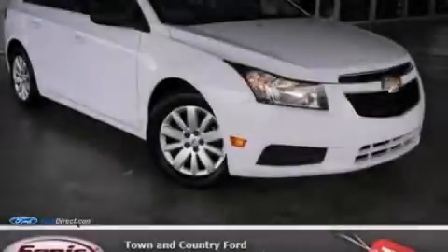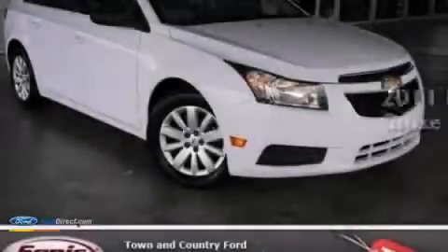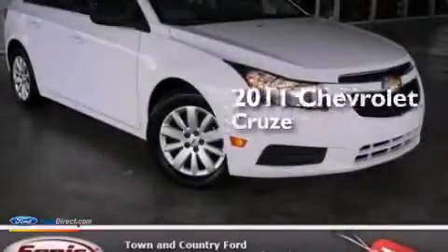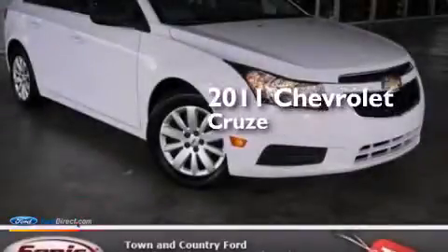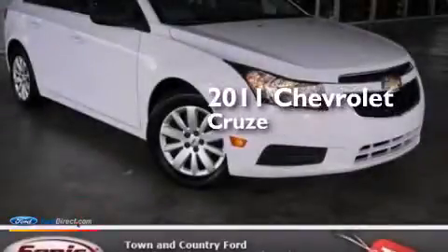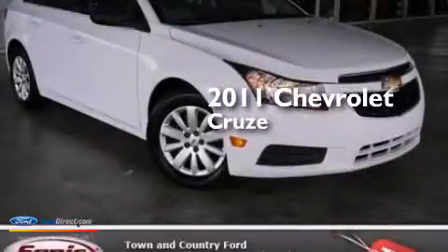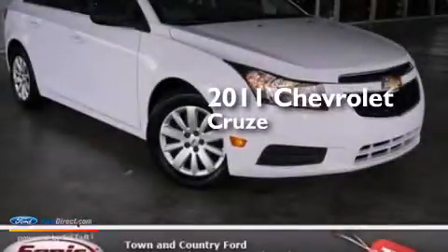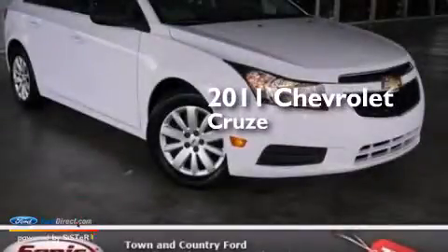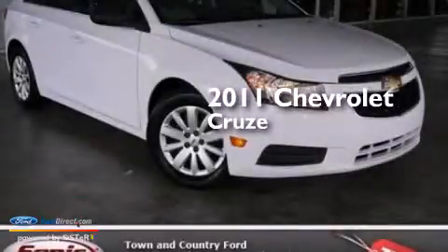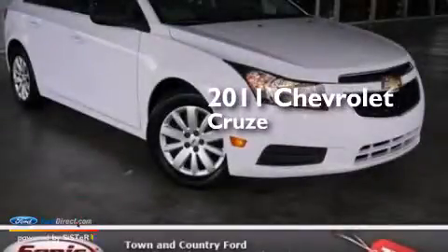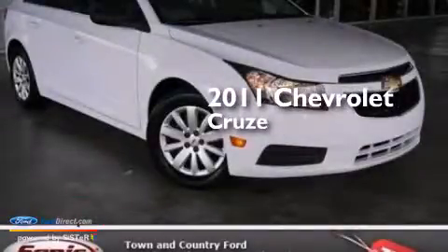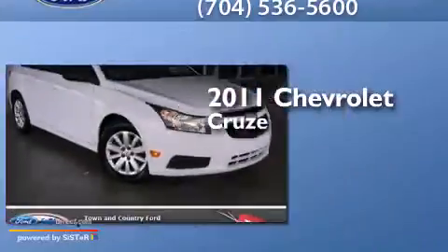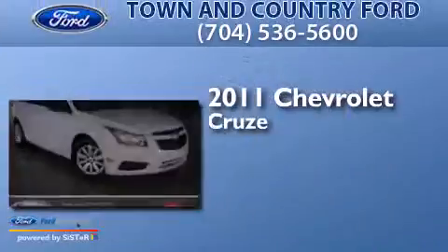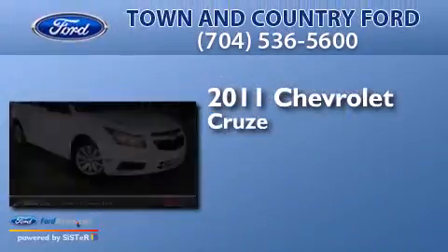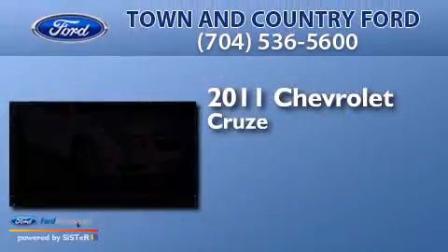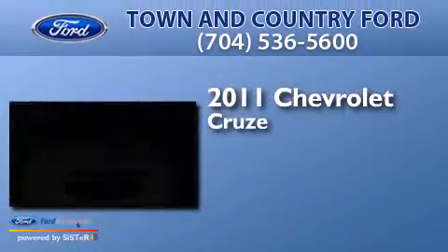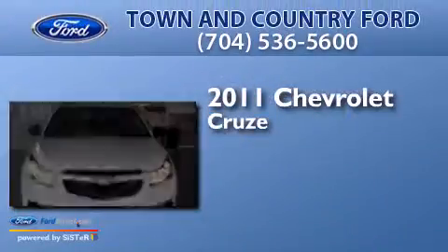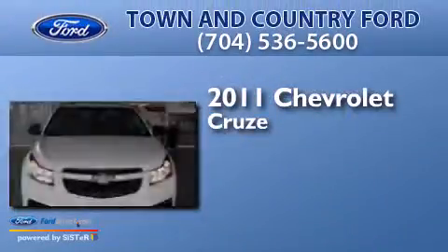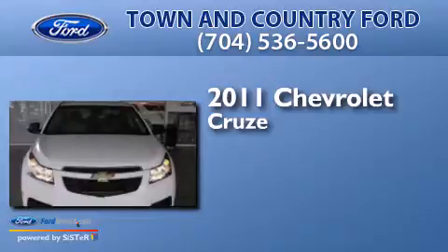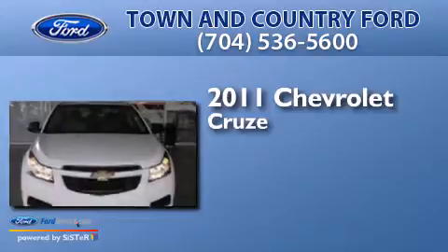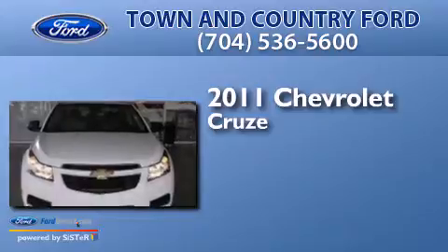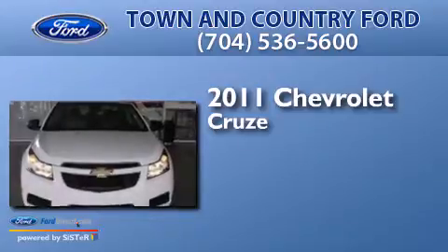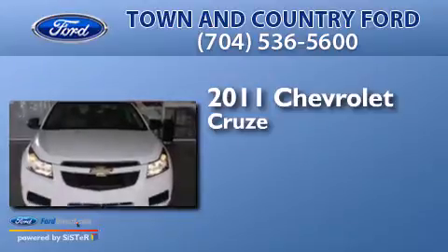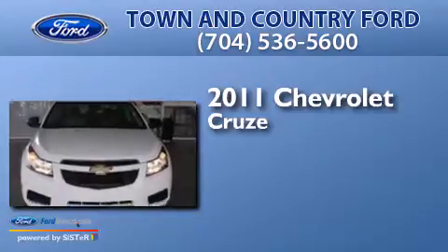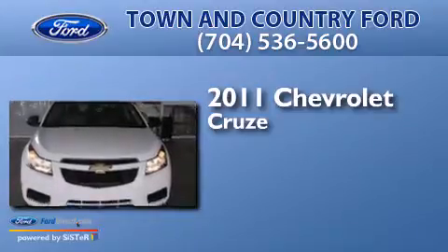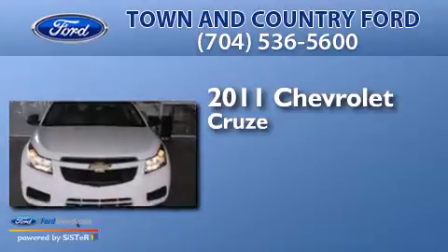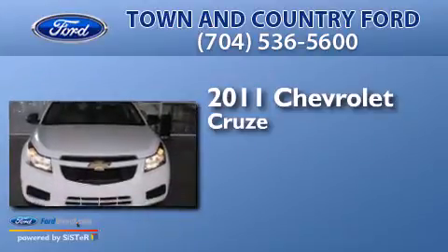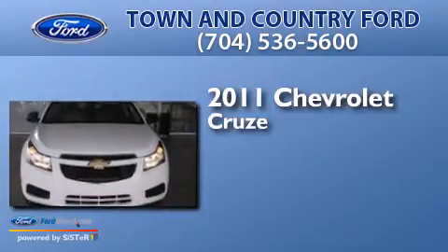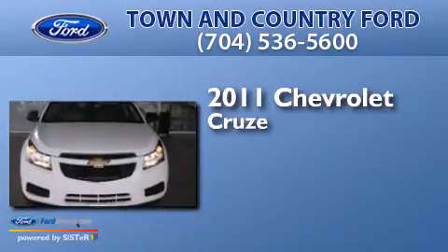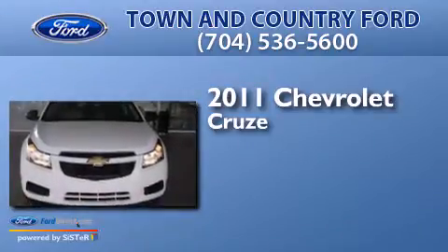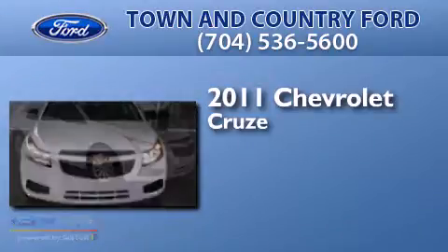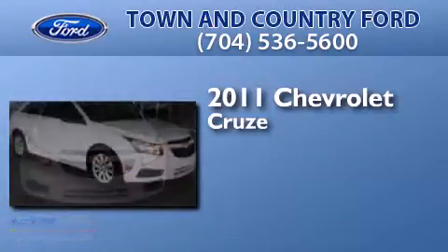This is a 2011 Chevrolet Cruze. It has a 1.8-liter four-cylinder engine and an automatic transmission.